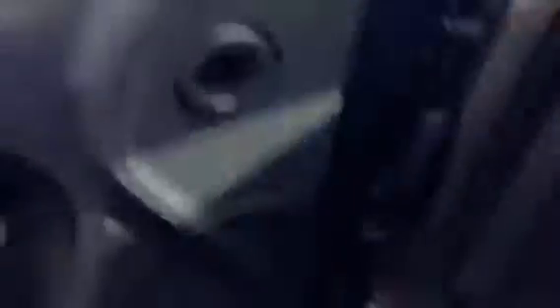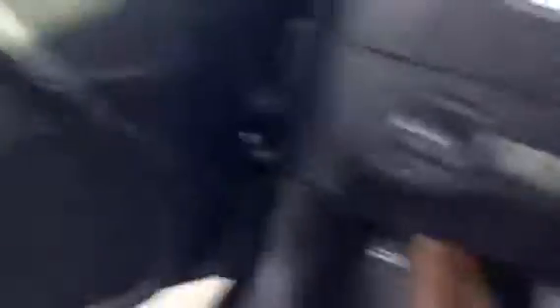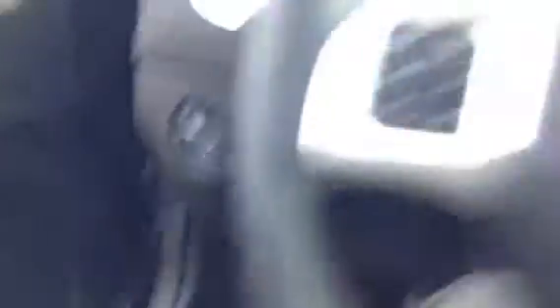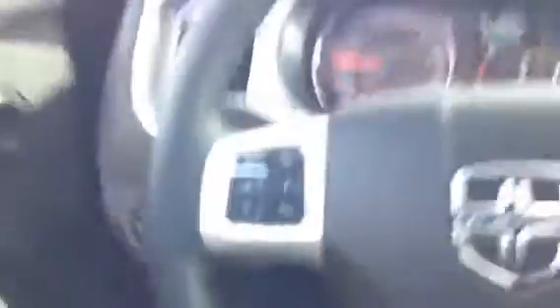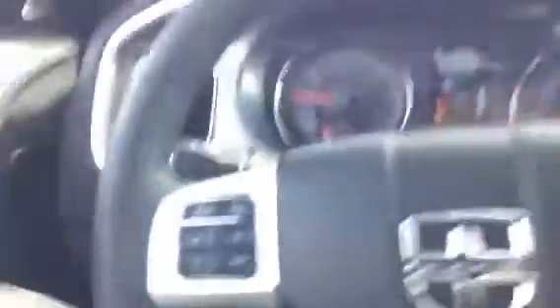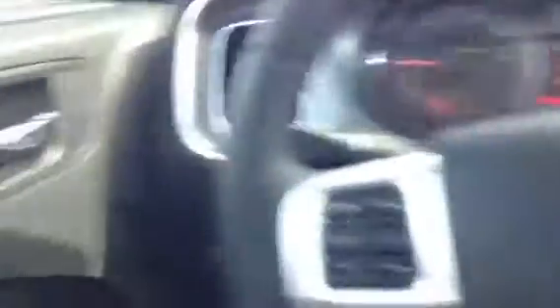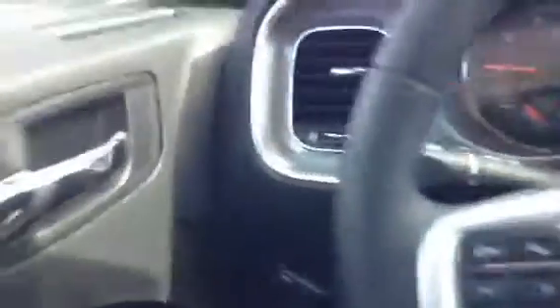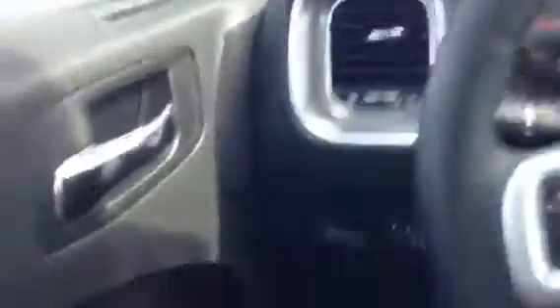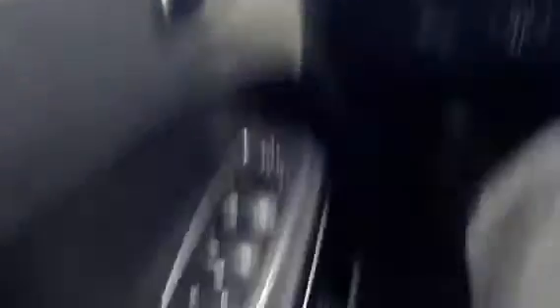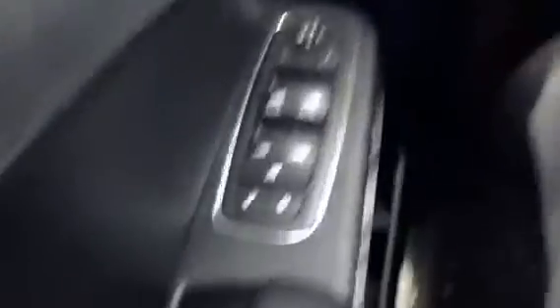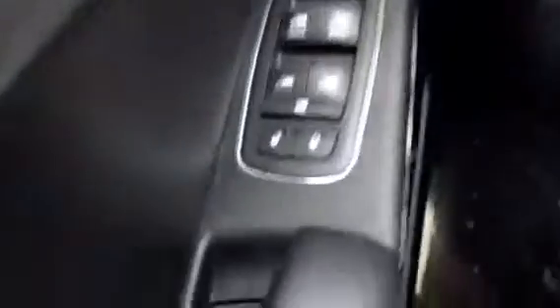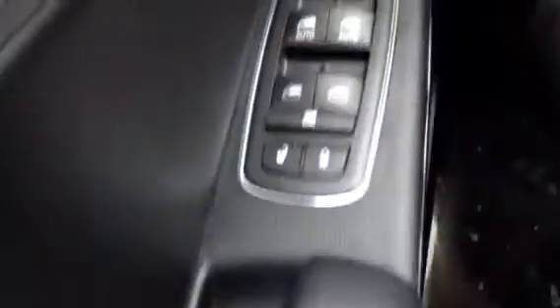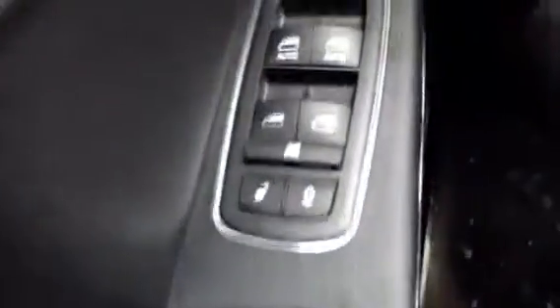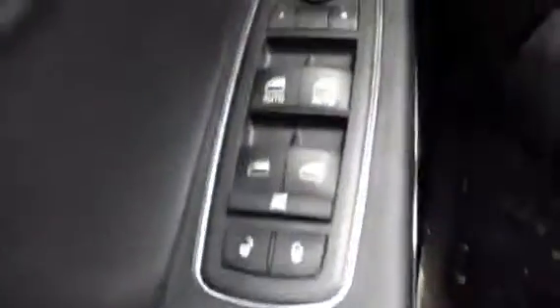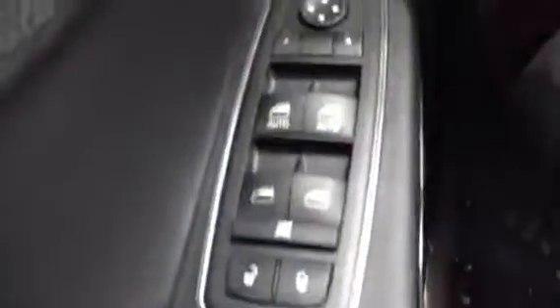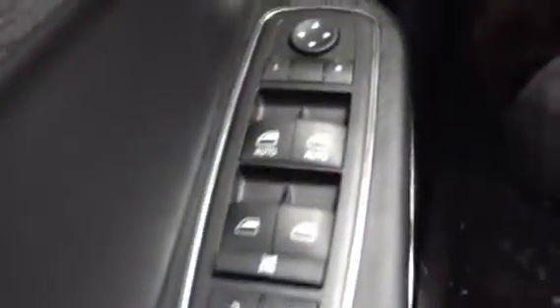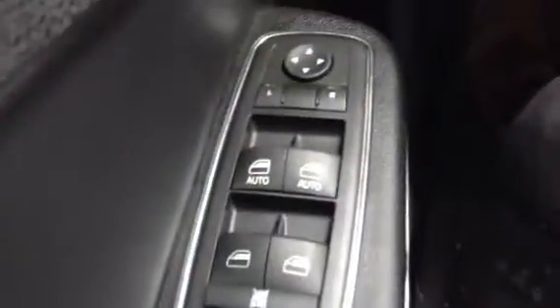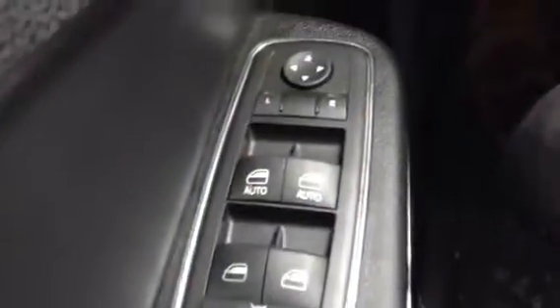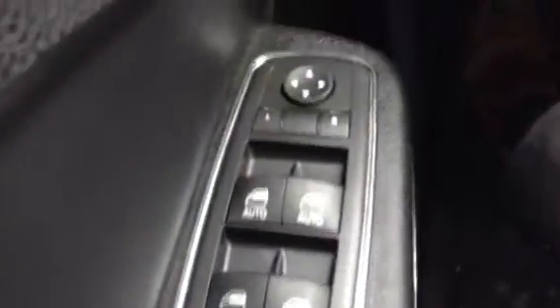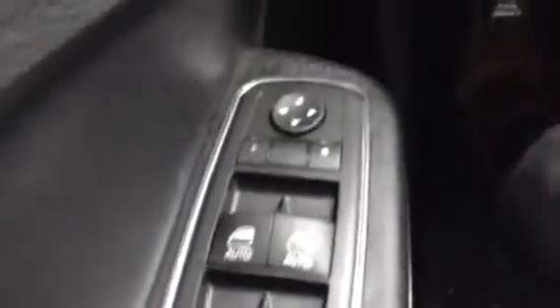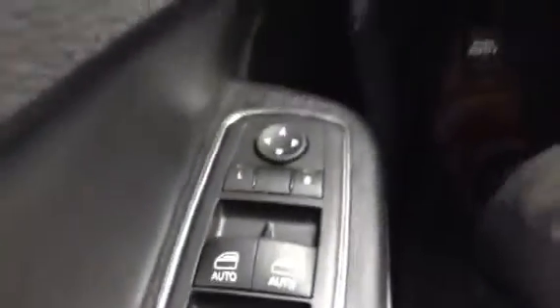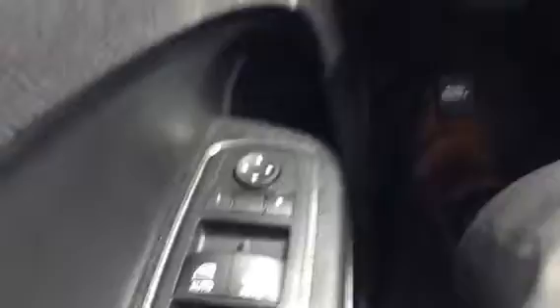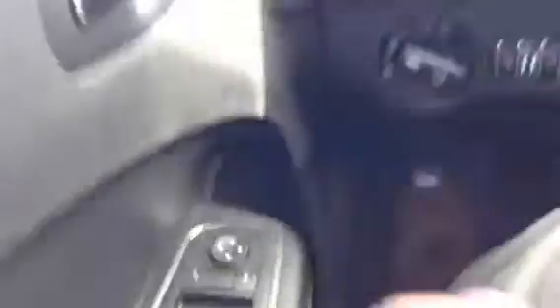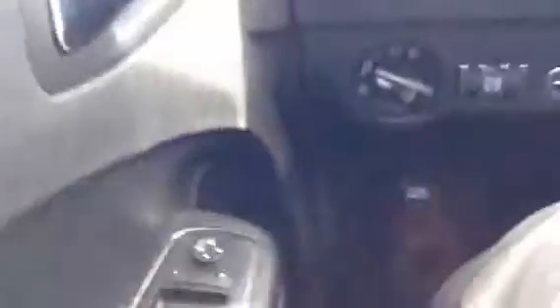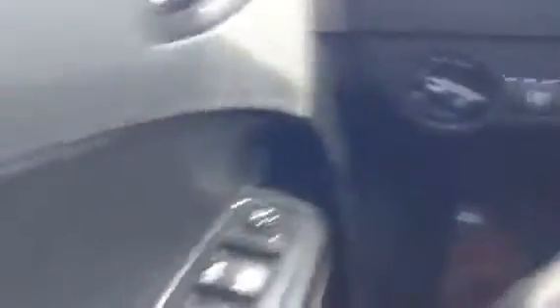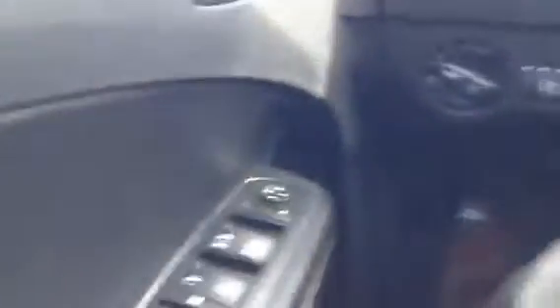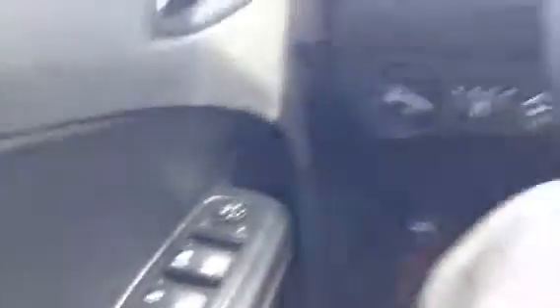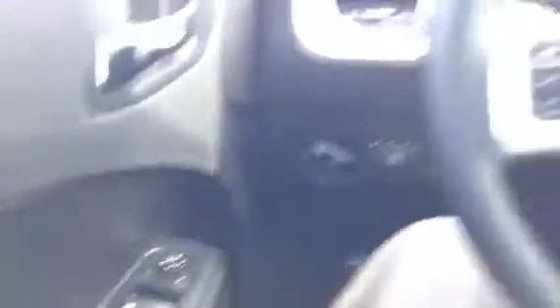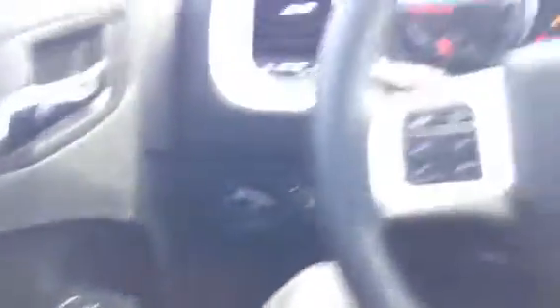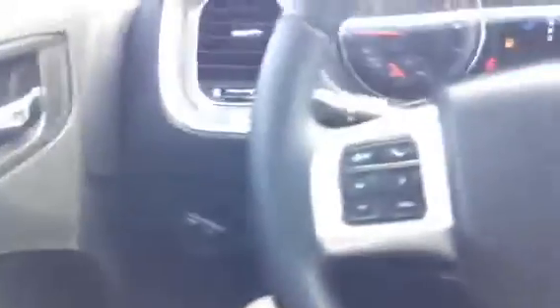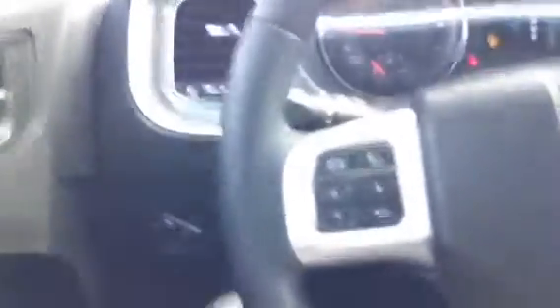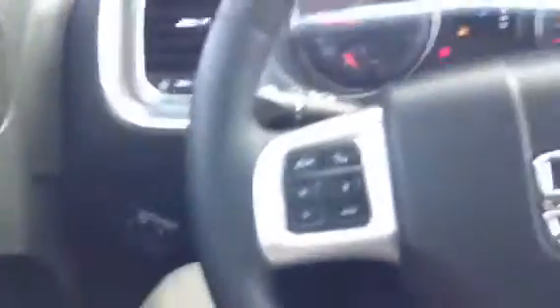As we move into the car, I just want to show you located on the door: door locks, windows, and mirrors, as well as a power adjustable seat.